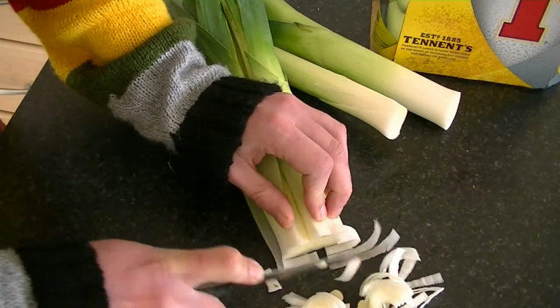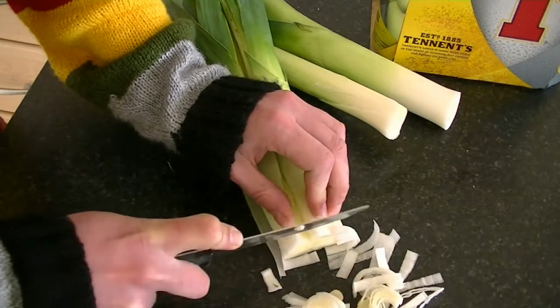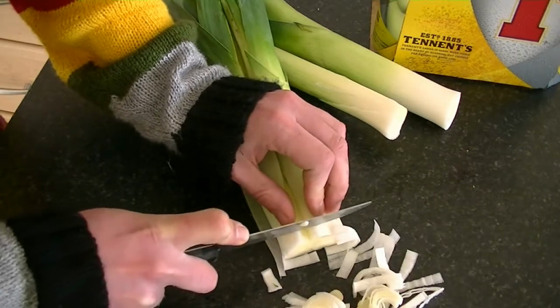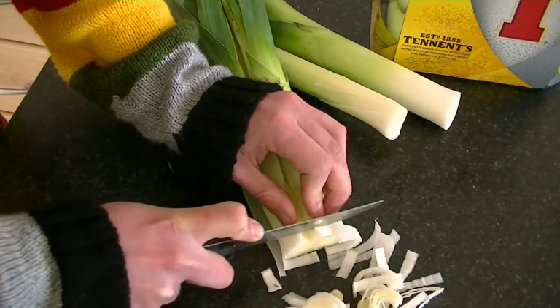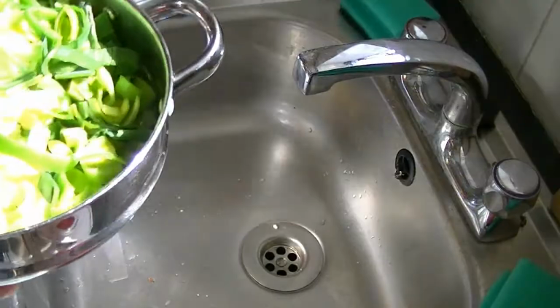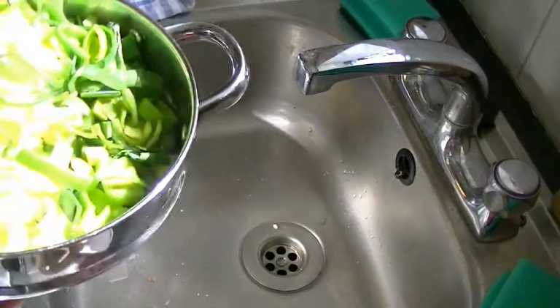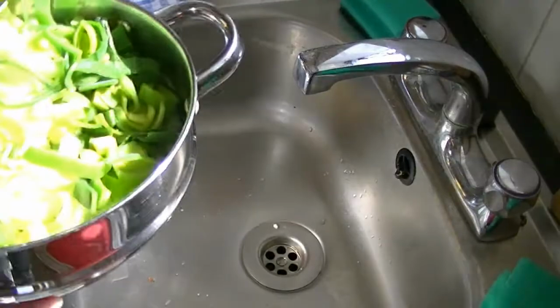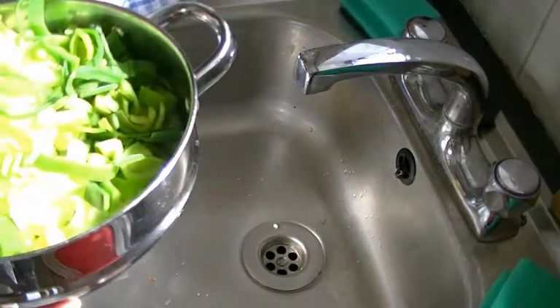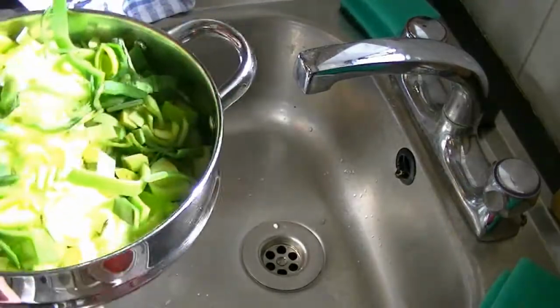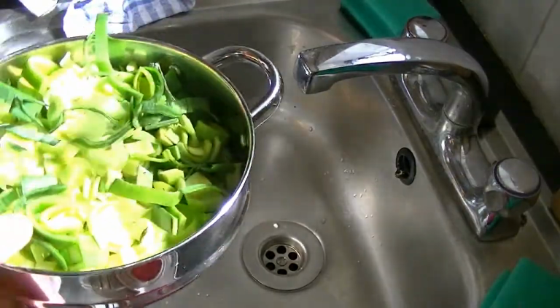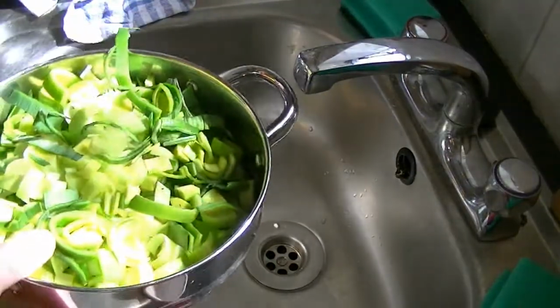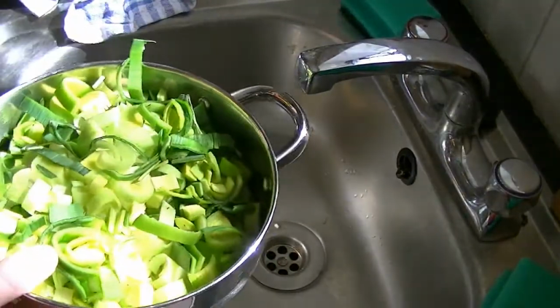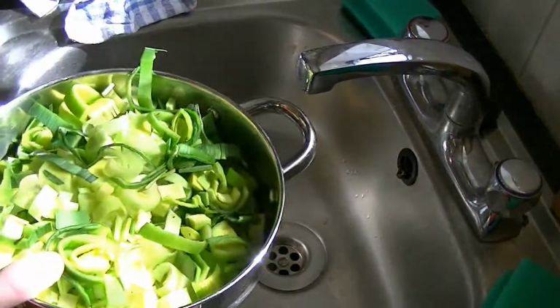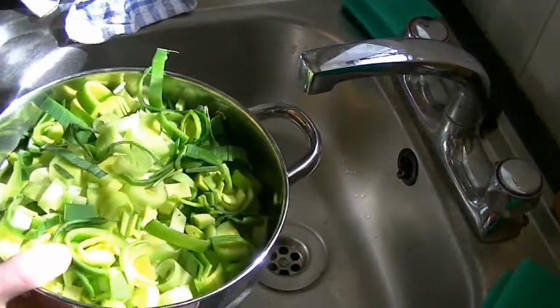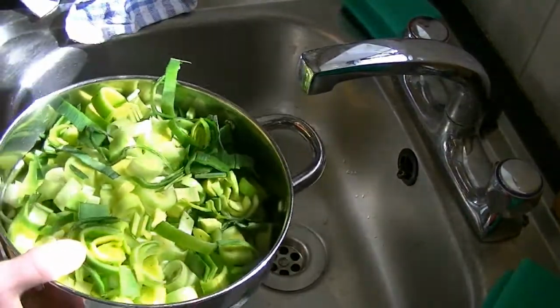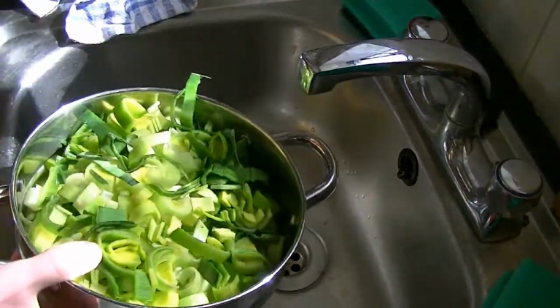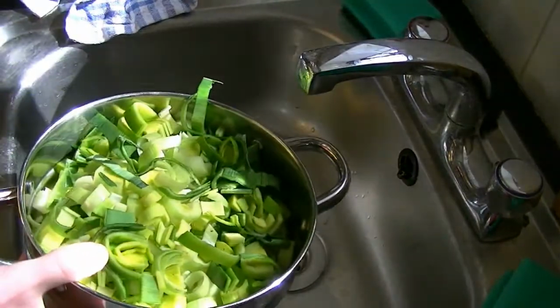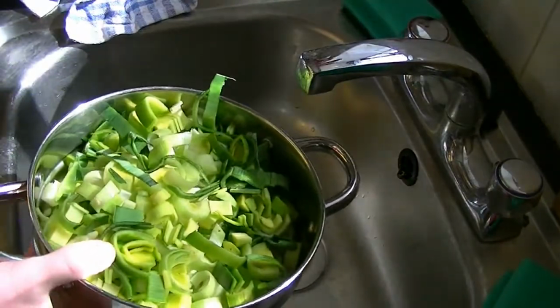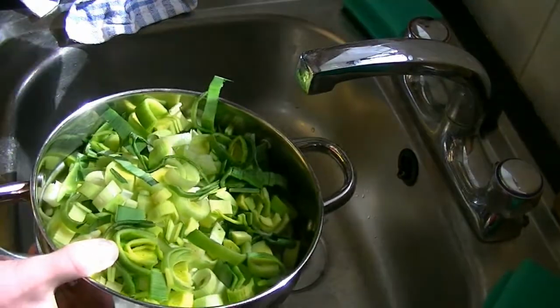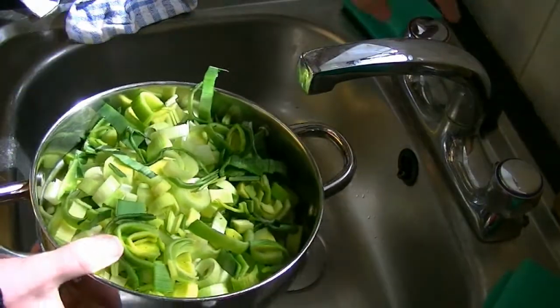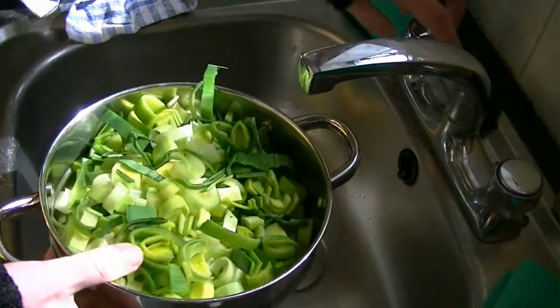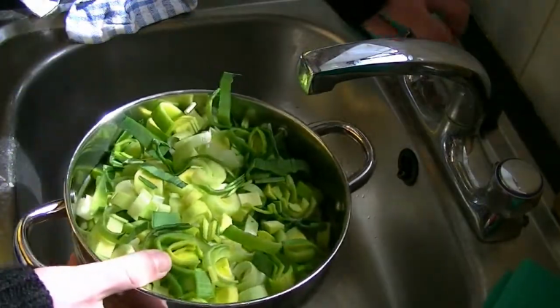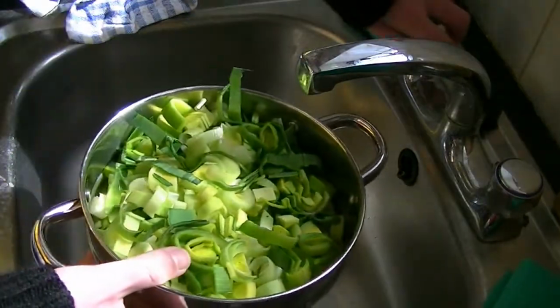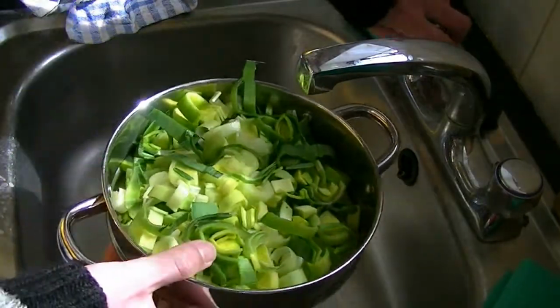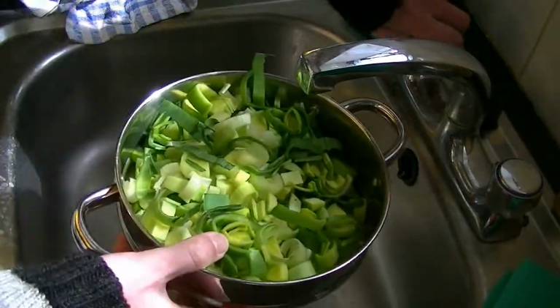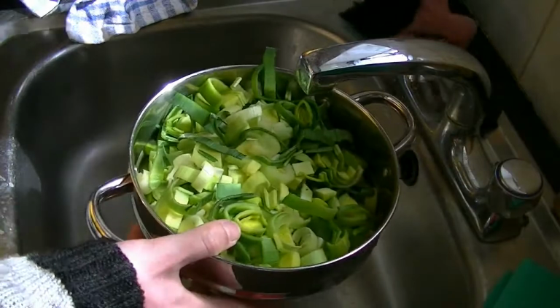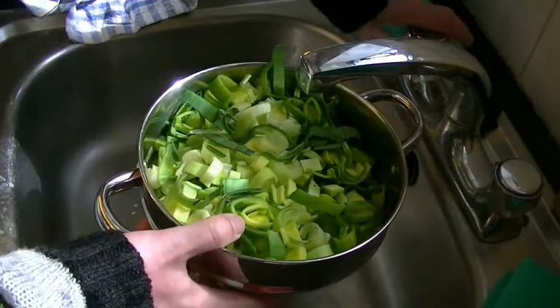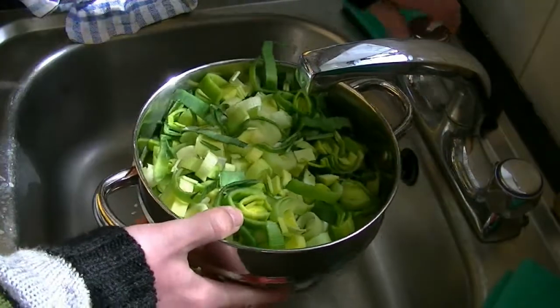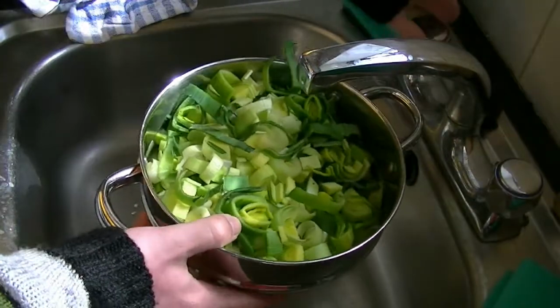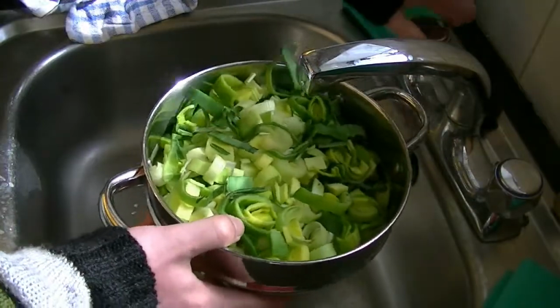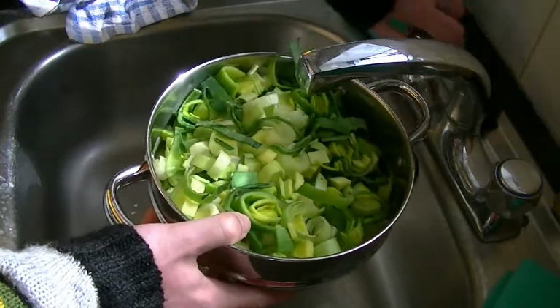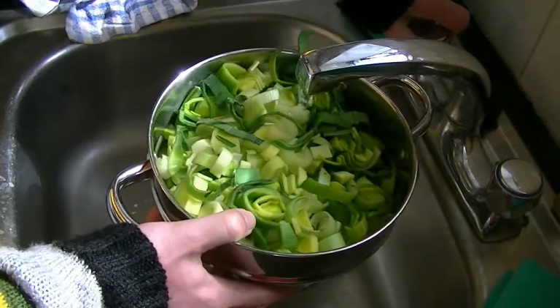Okay, alright — now give your leeks a quick wash.